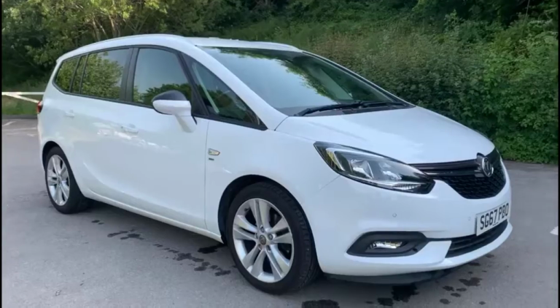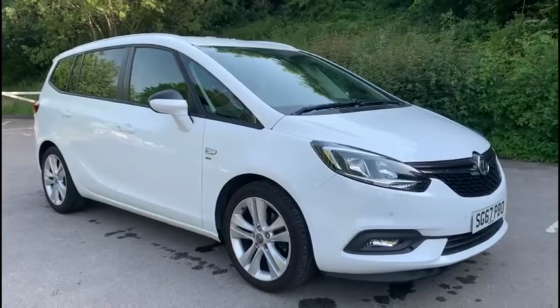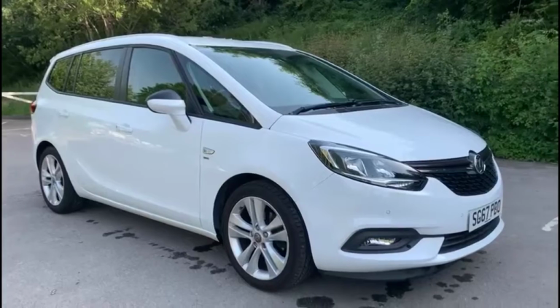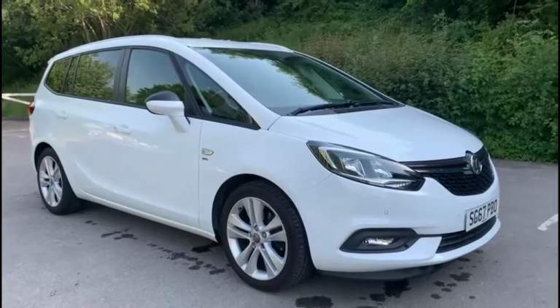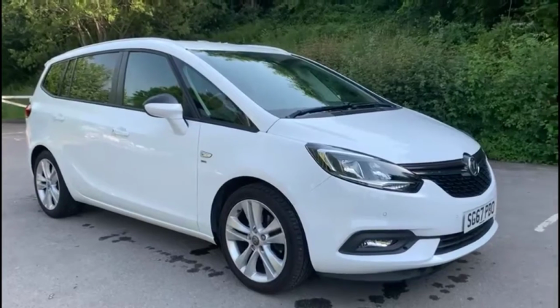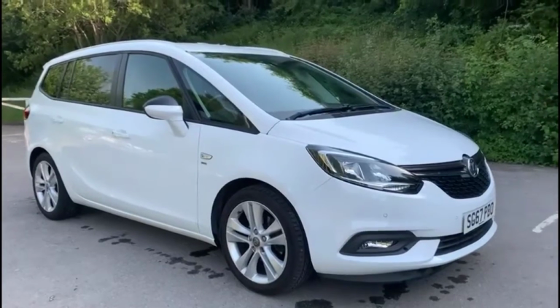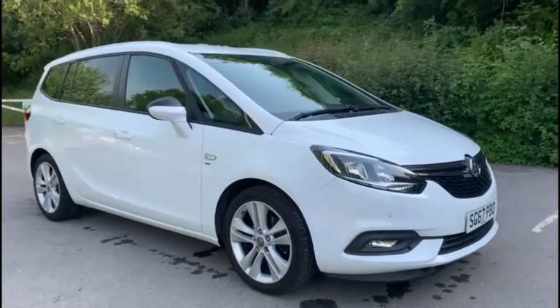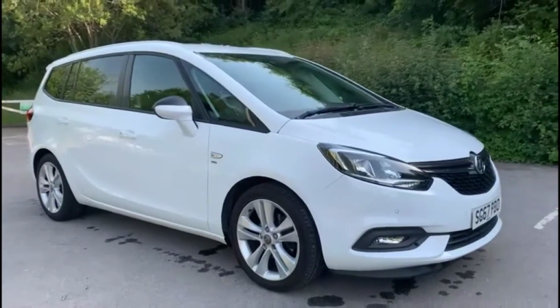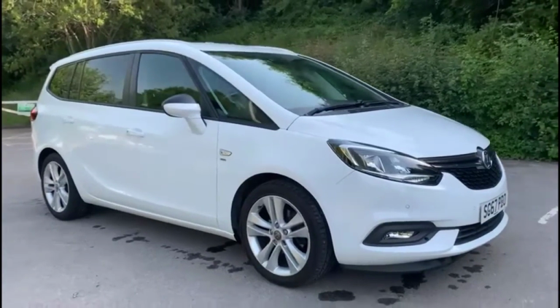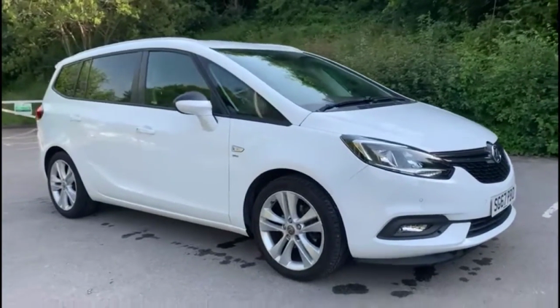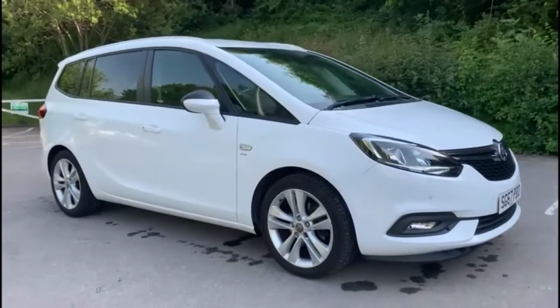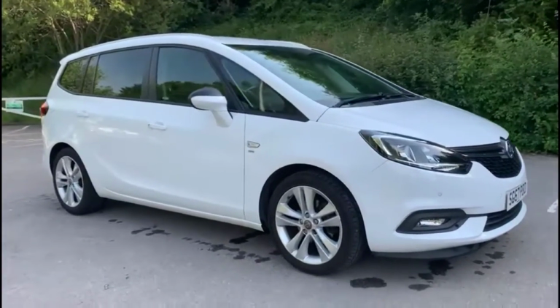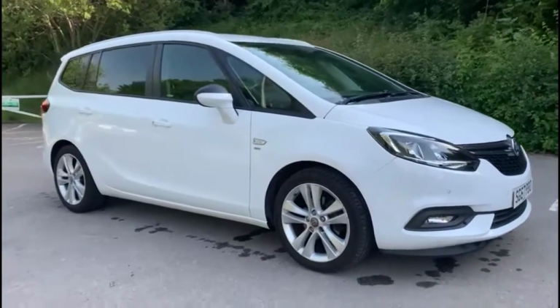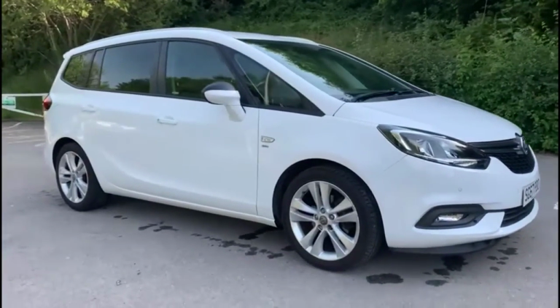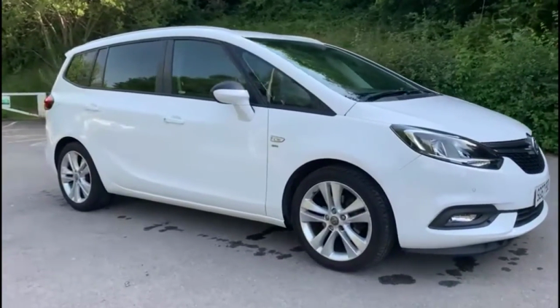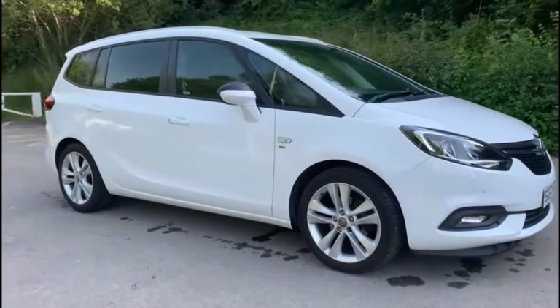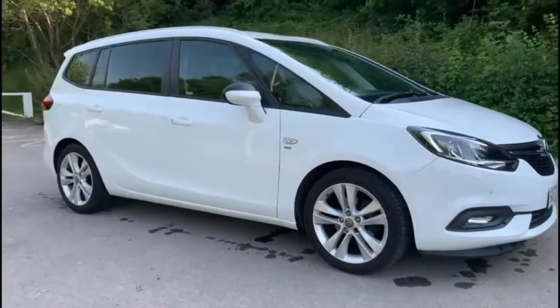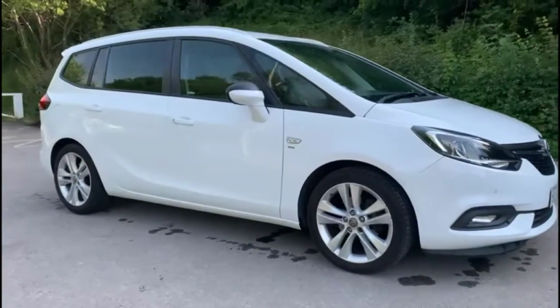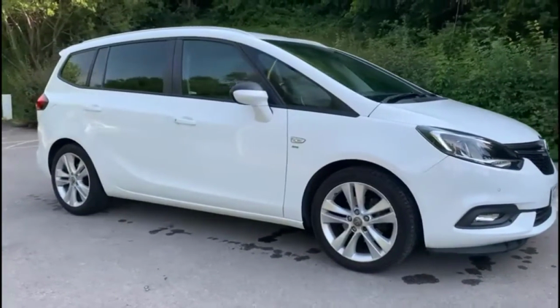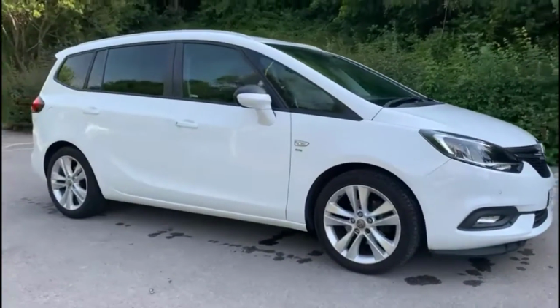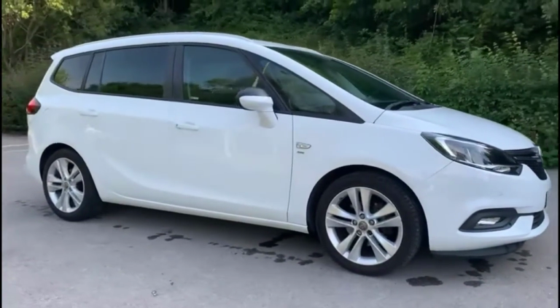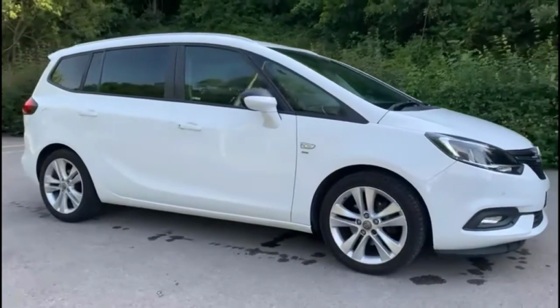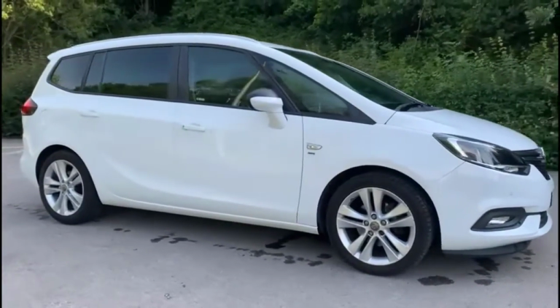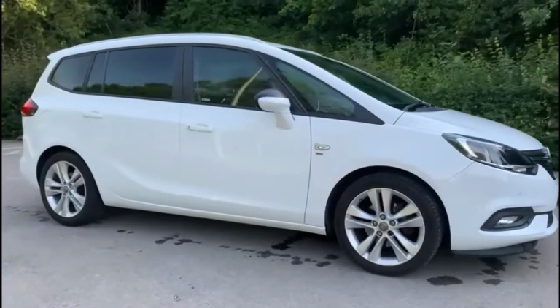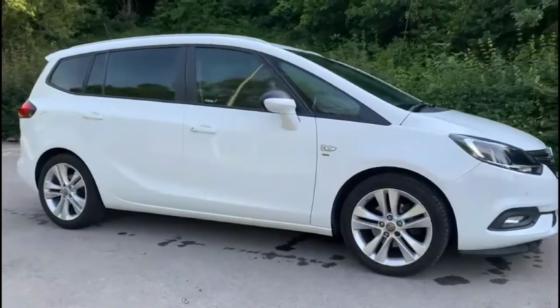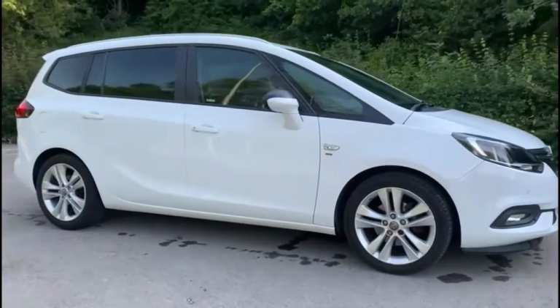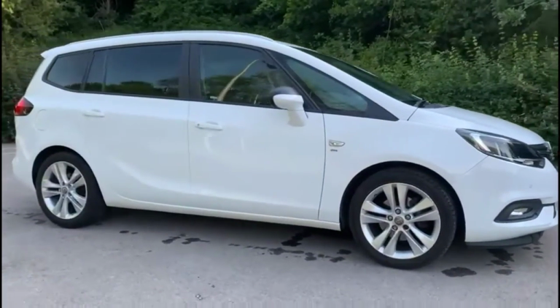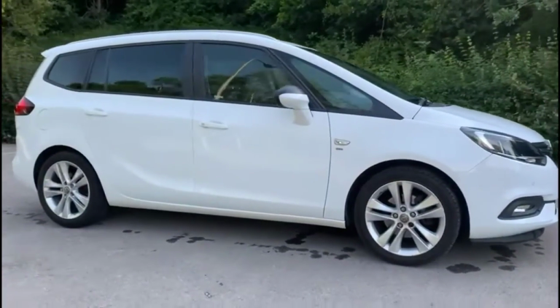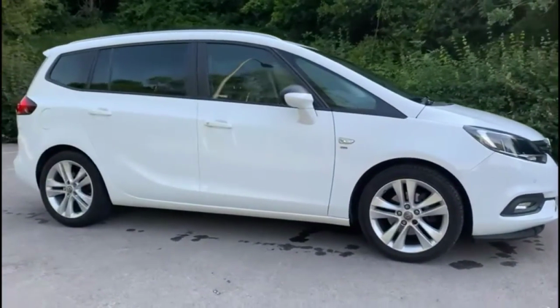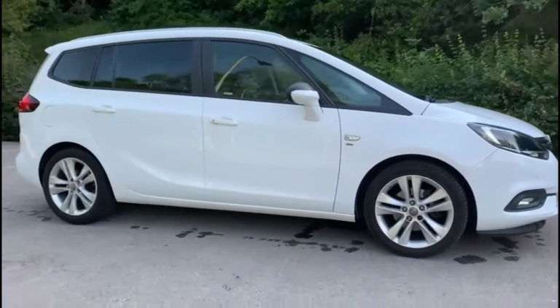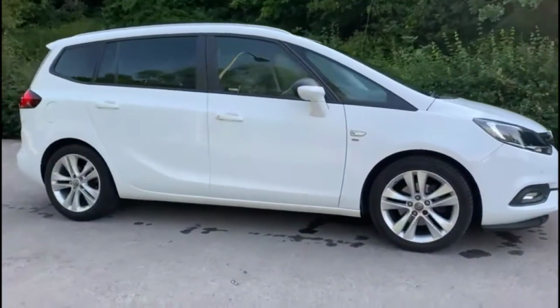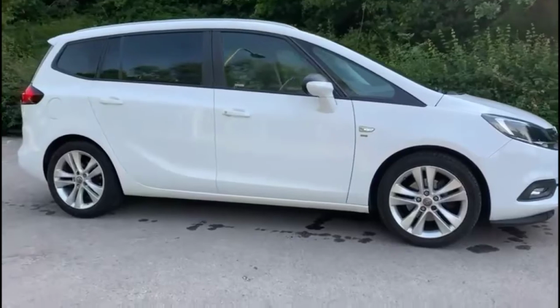Hello, welcome to Bayless Vauxhall. Today we're reviewing a Vauxhall Saphira Attura 1.4 Turbo SRI NAV.